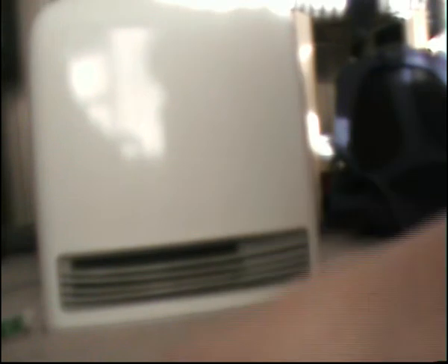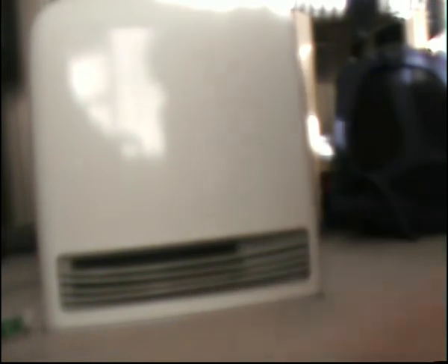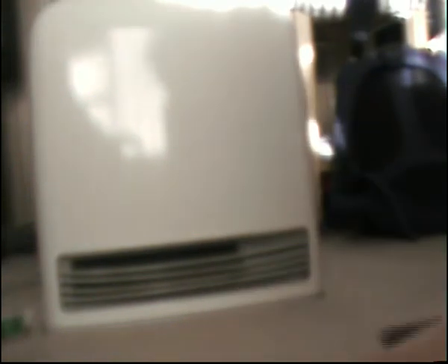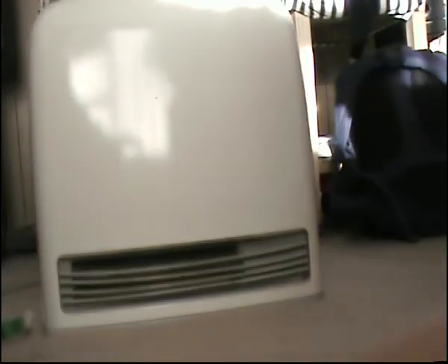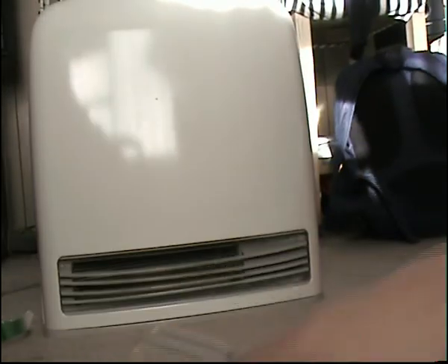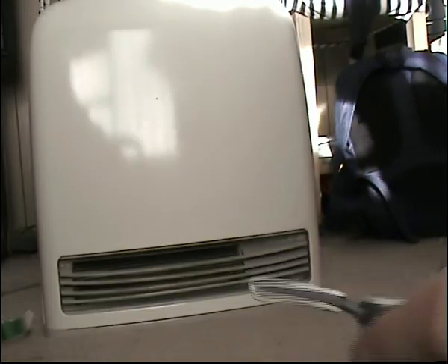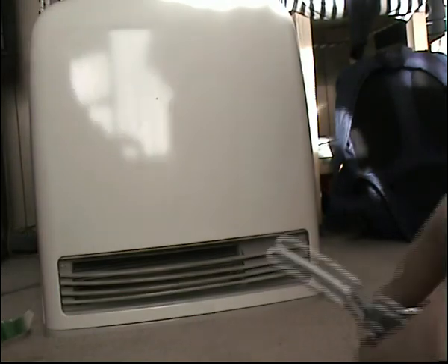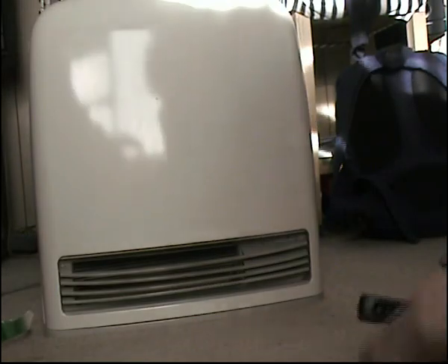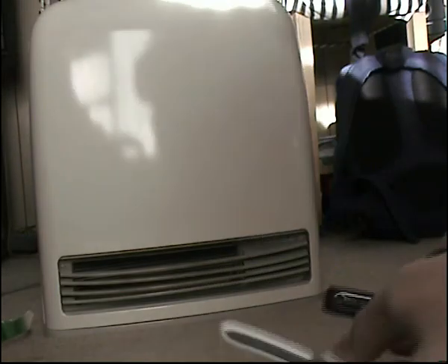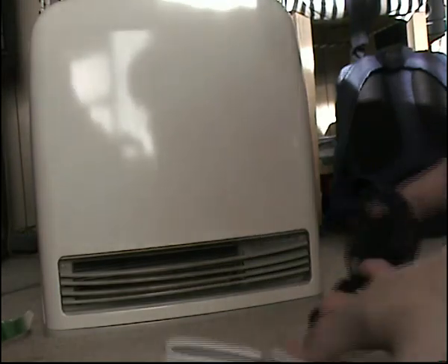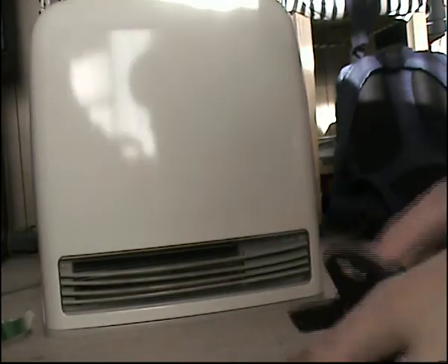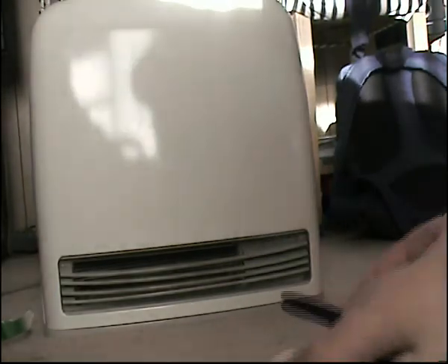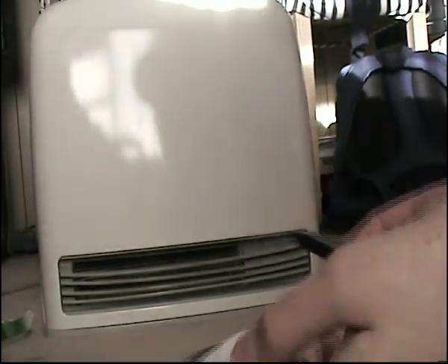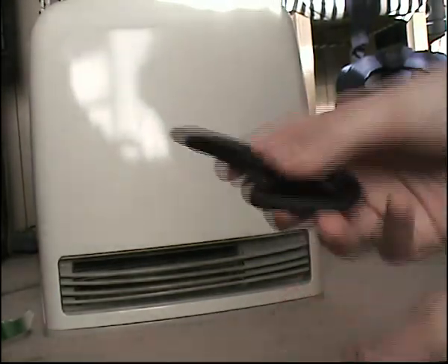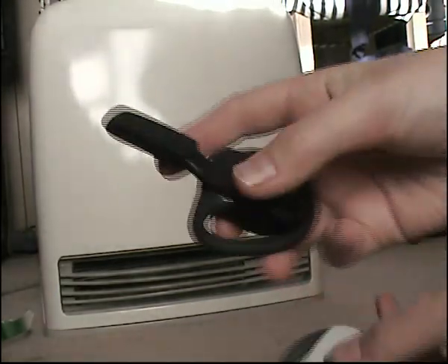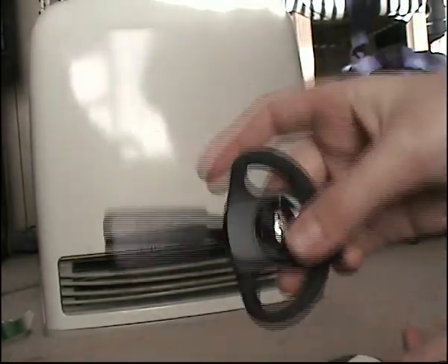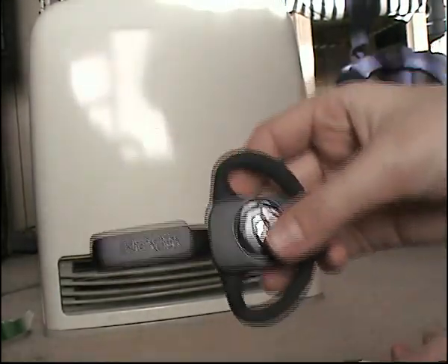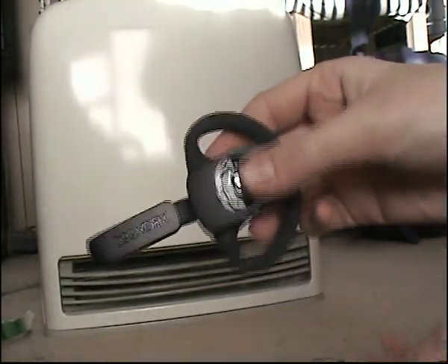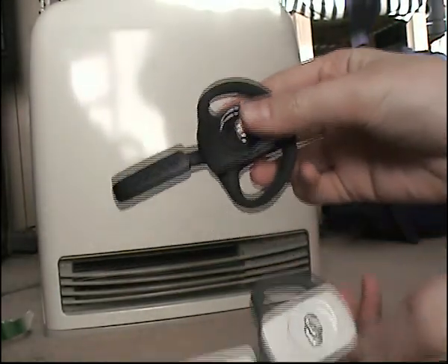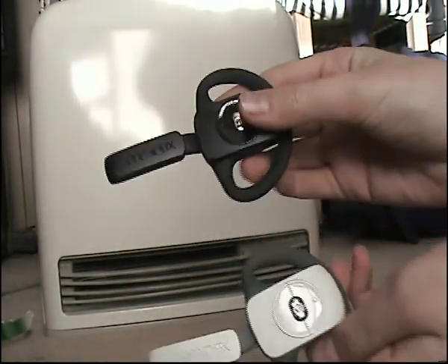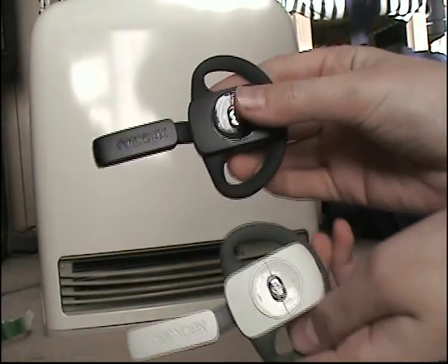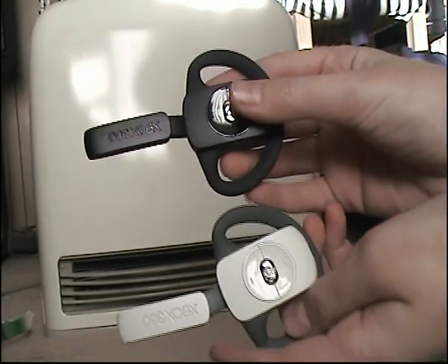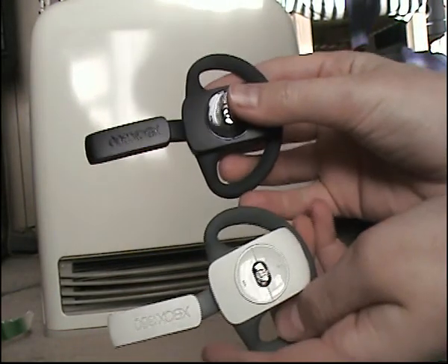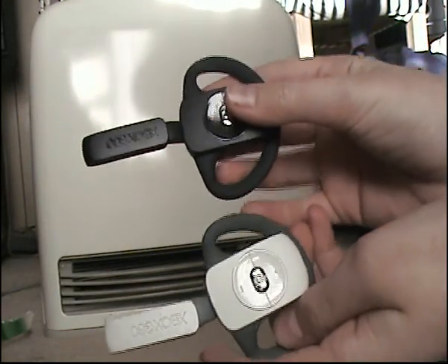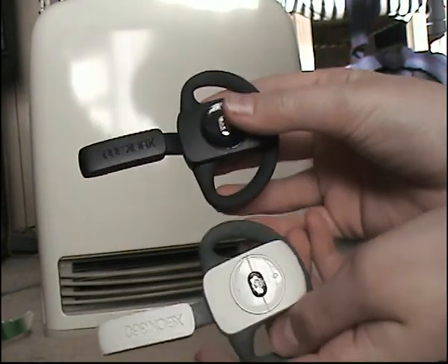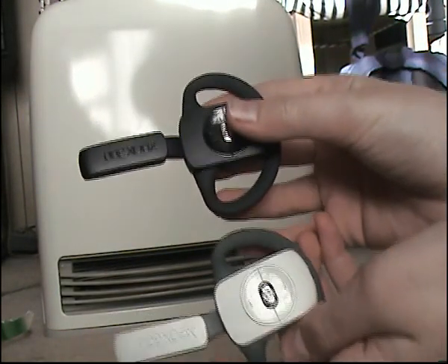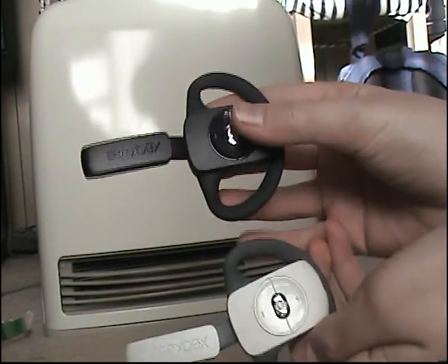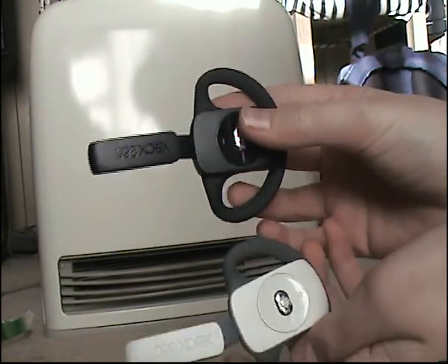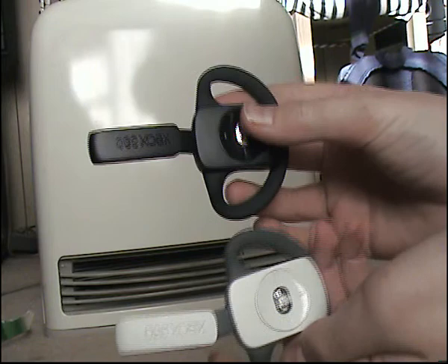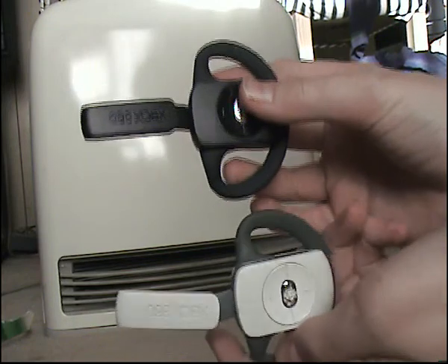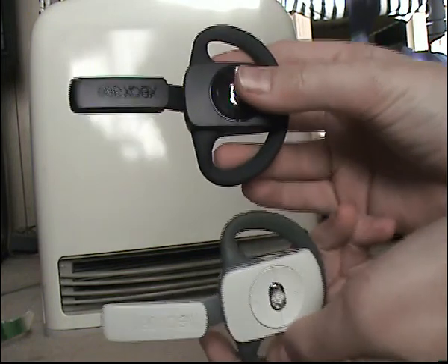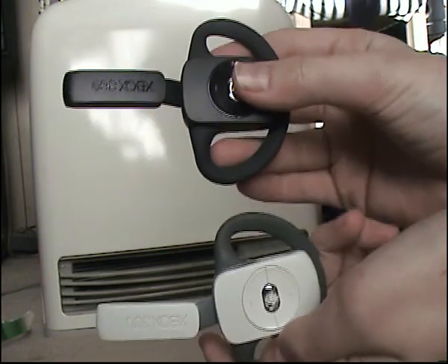Hey guys, quick little comparison. So here's the new headset and here's the old one.